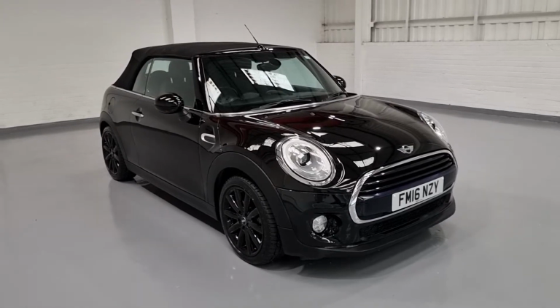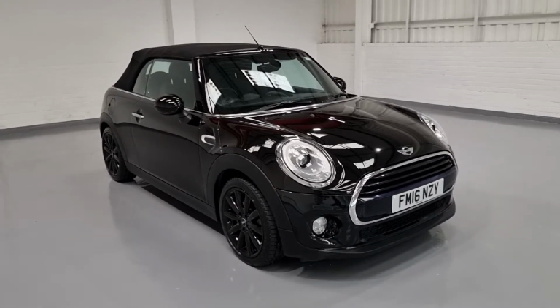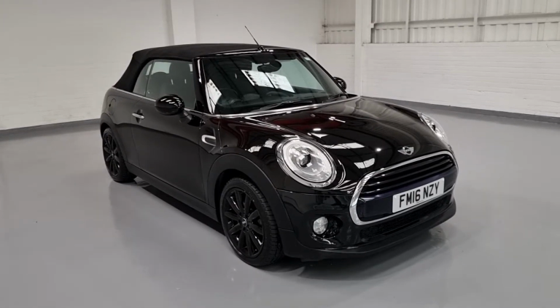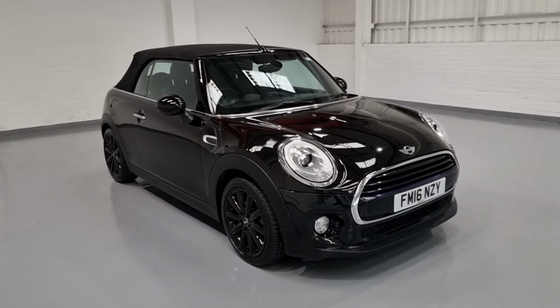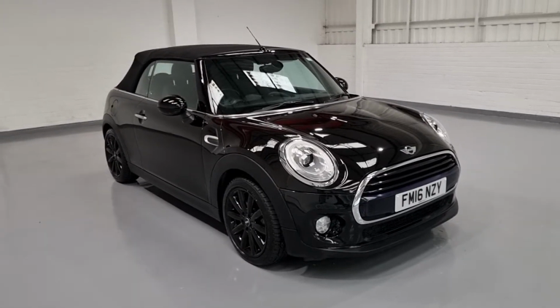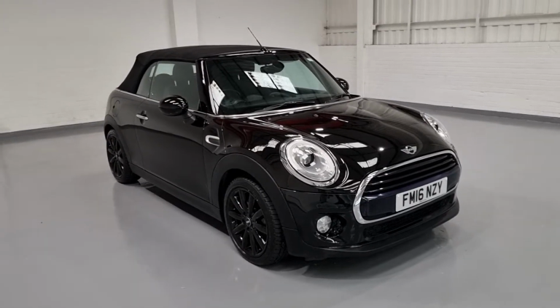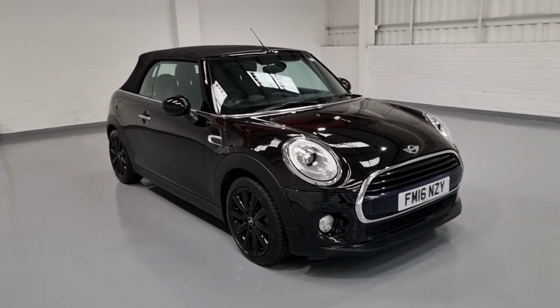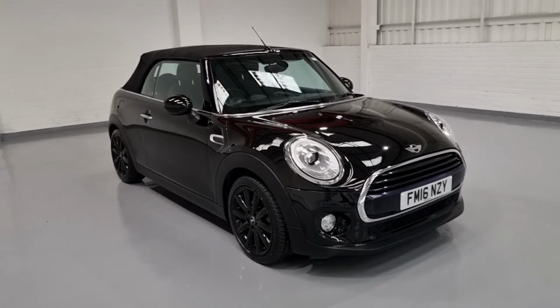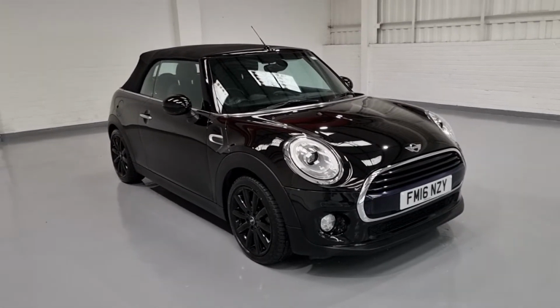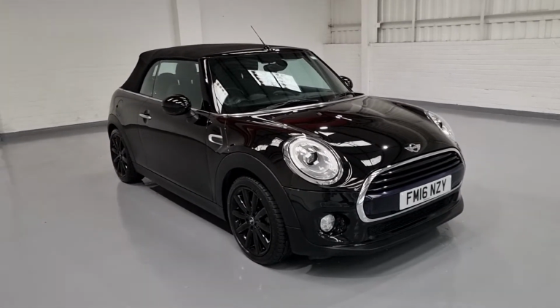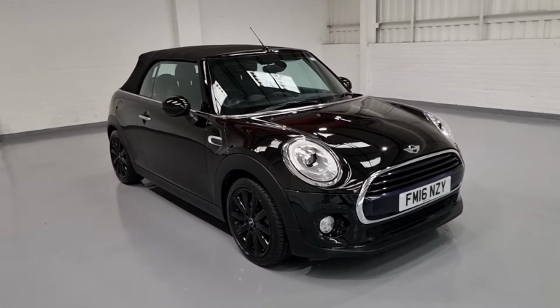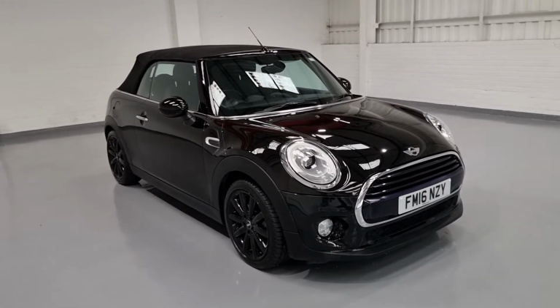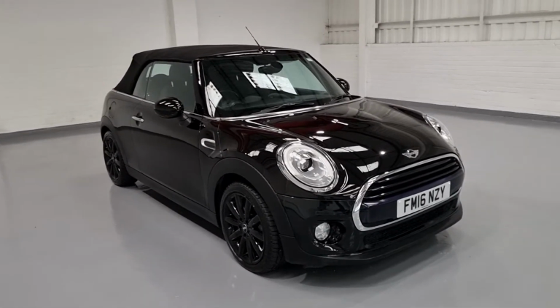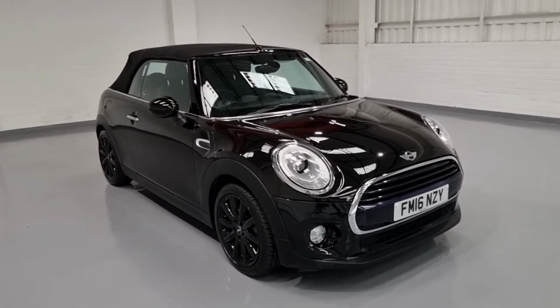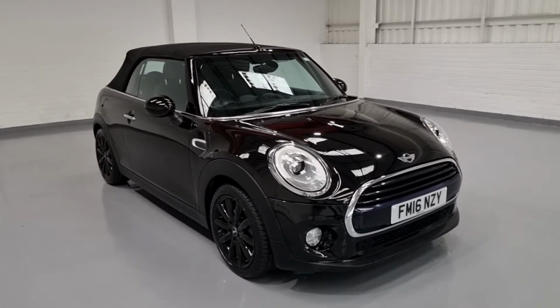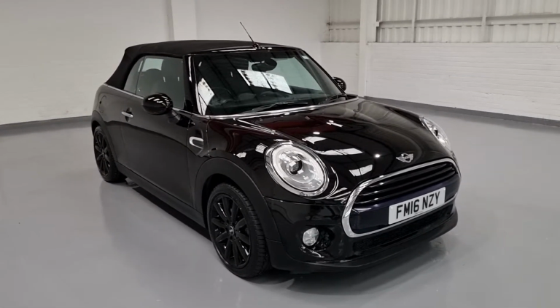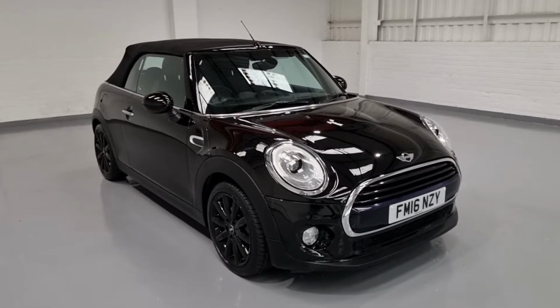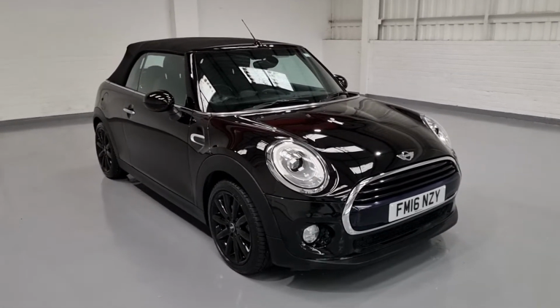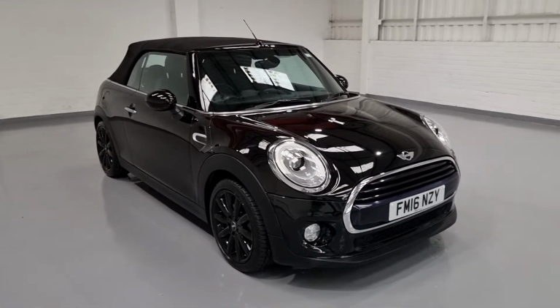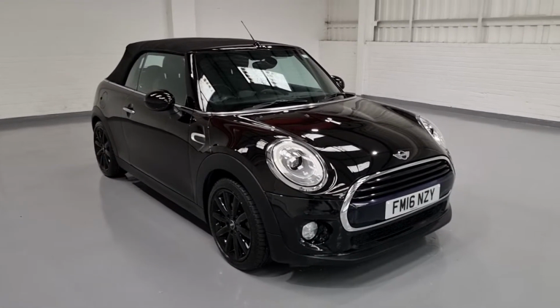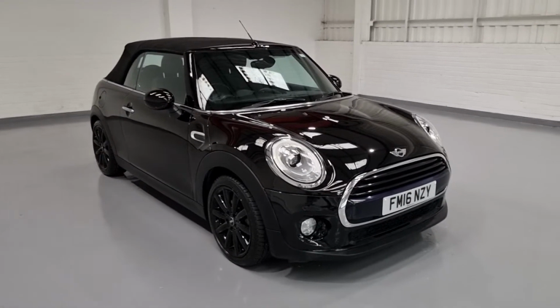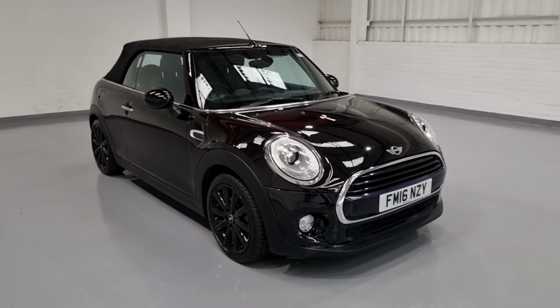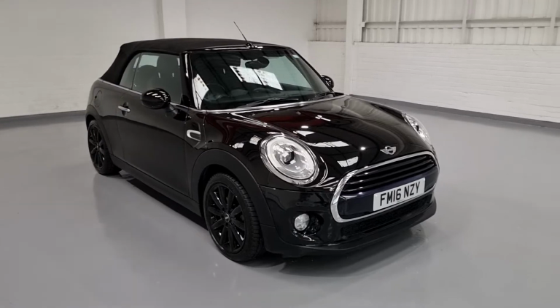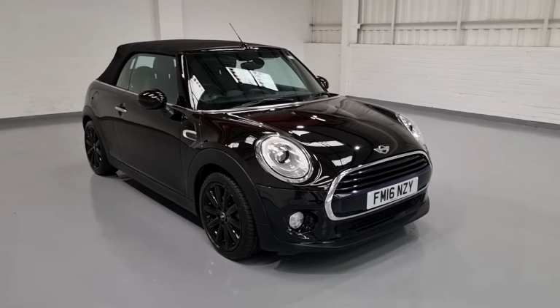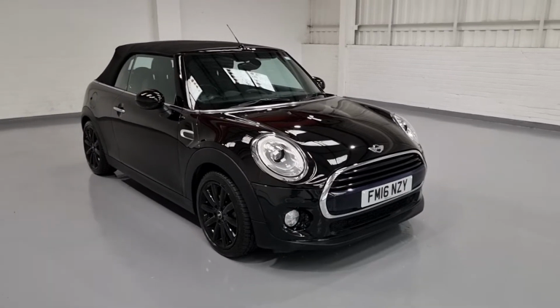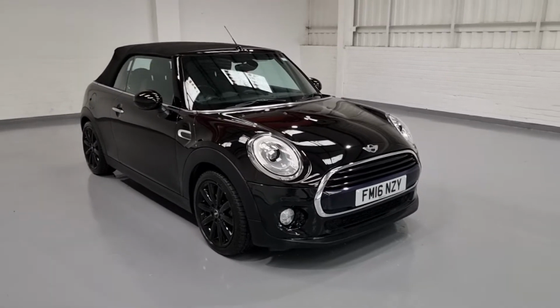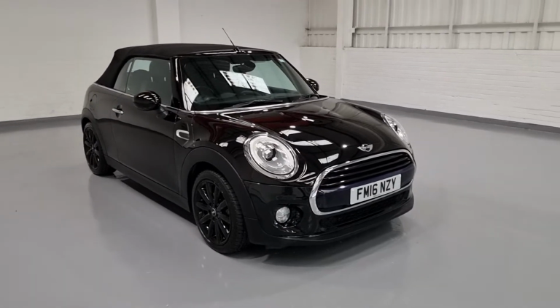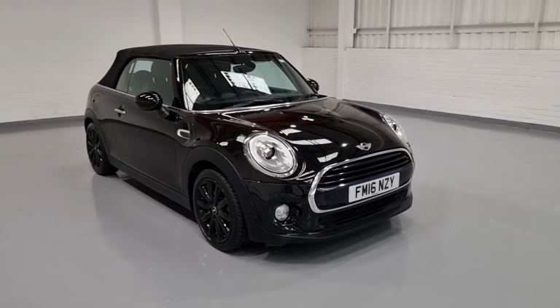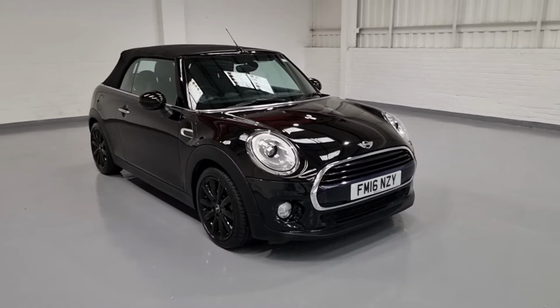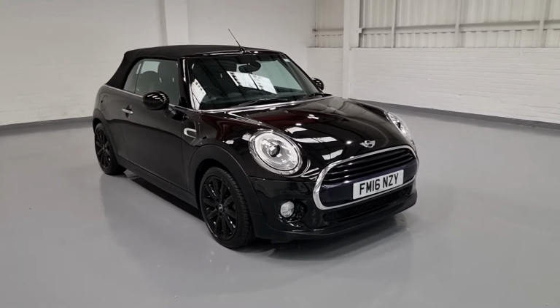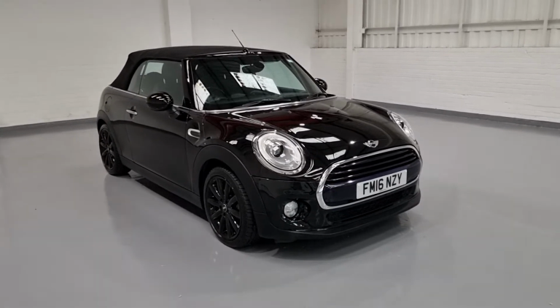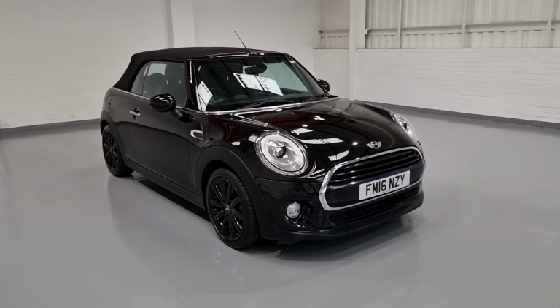The aim of today is just to show you around the vehicle, talk about a few of the figures on the car, and also show you a few of the key features.